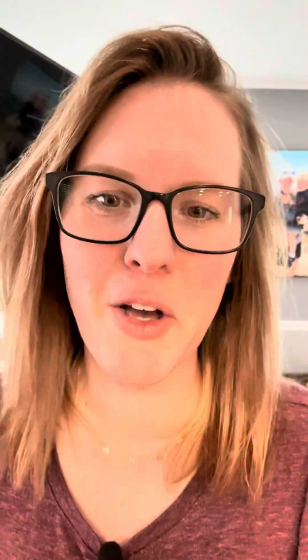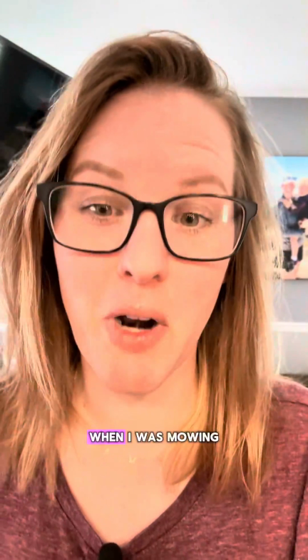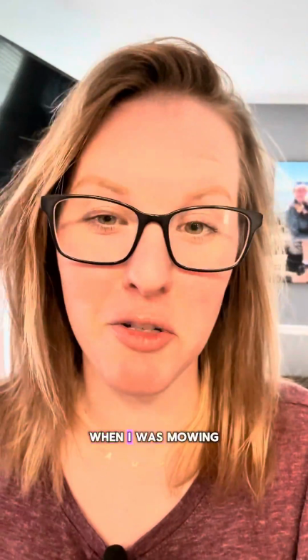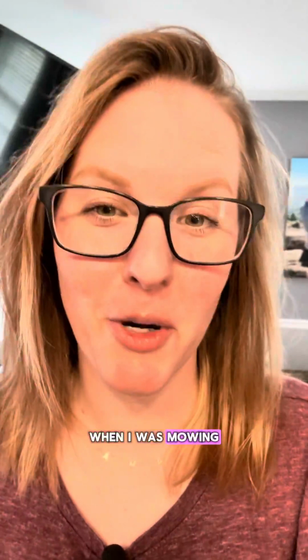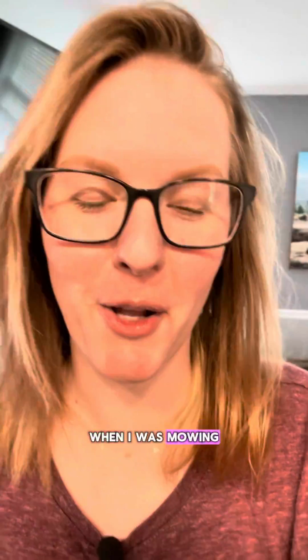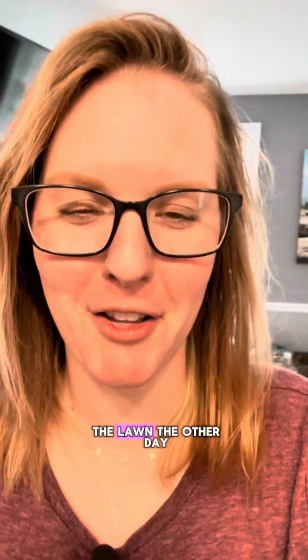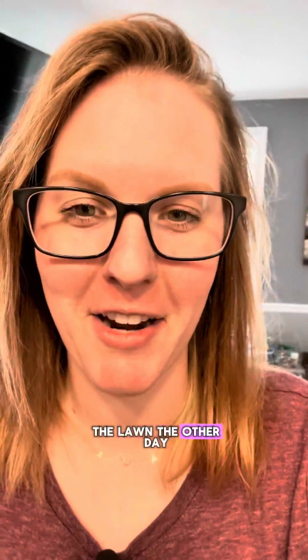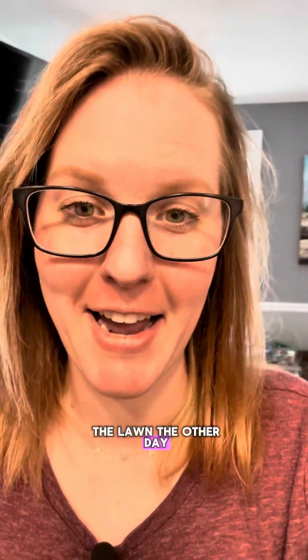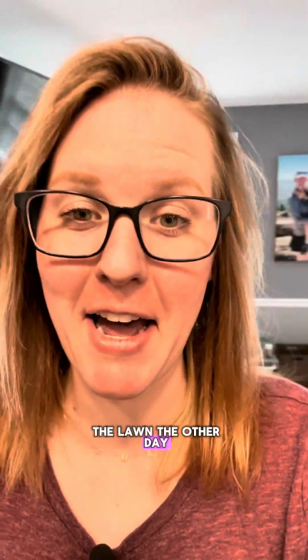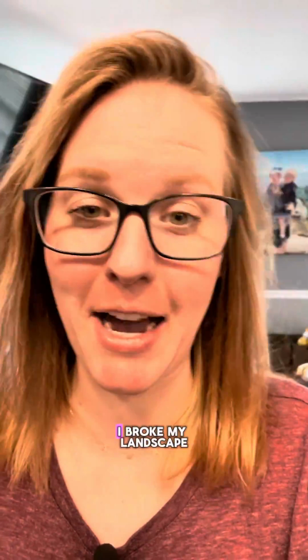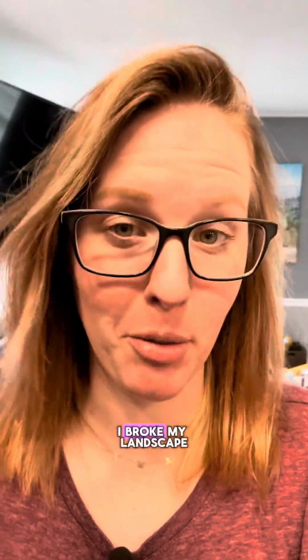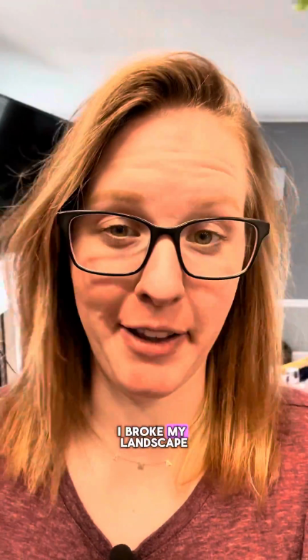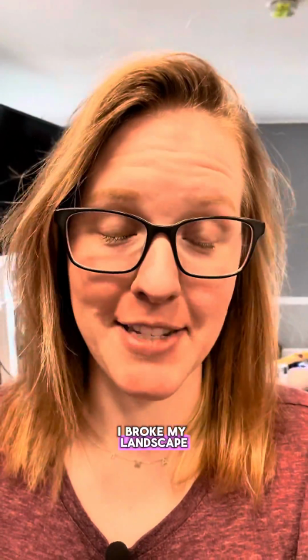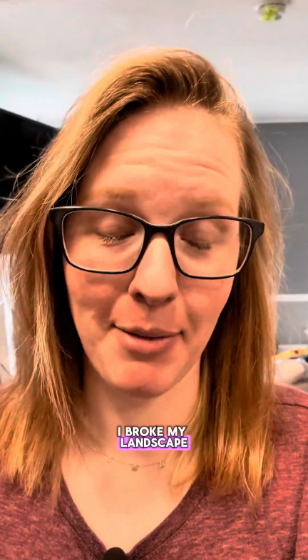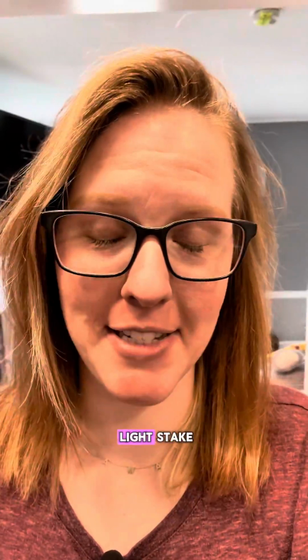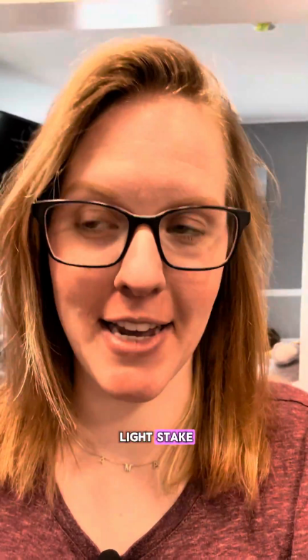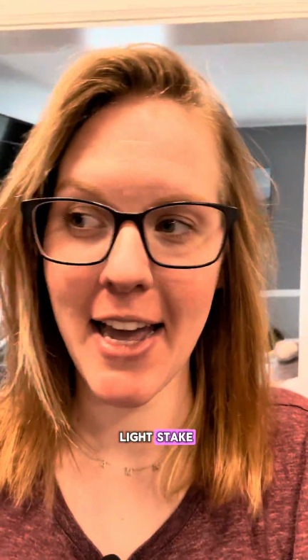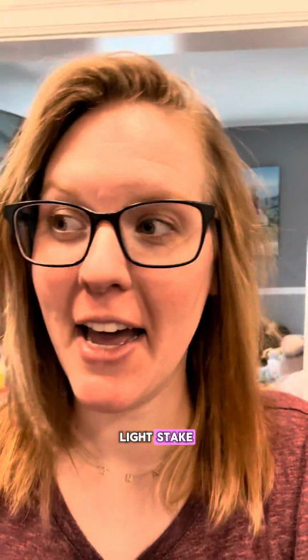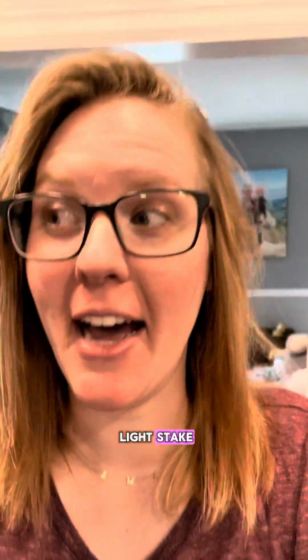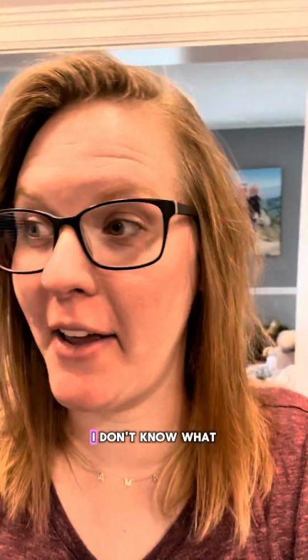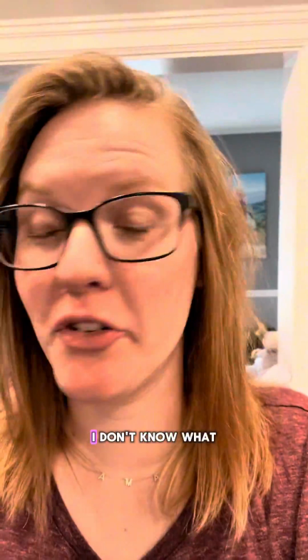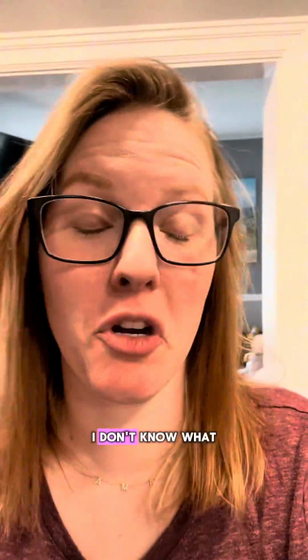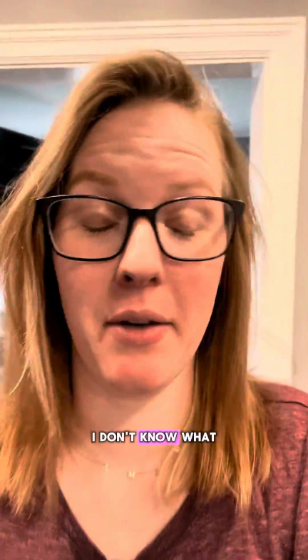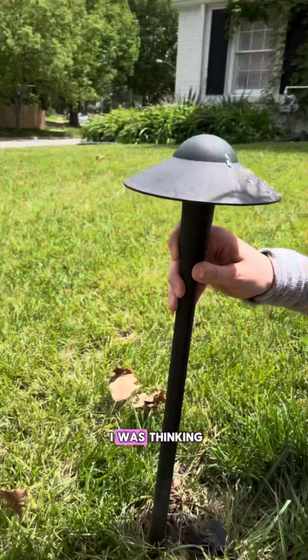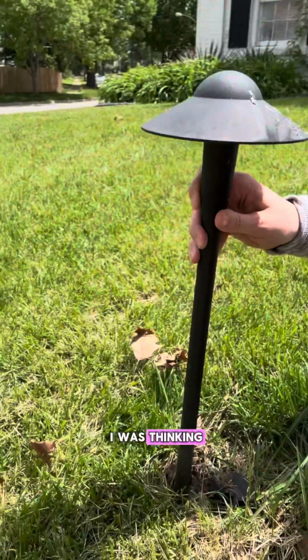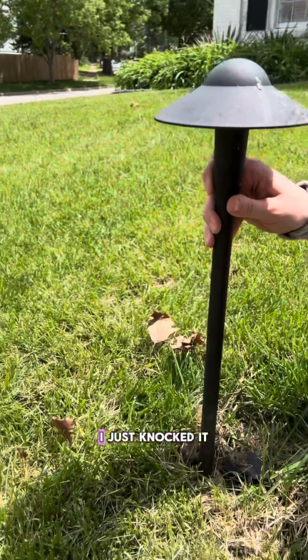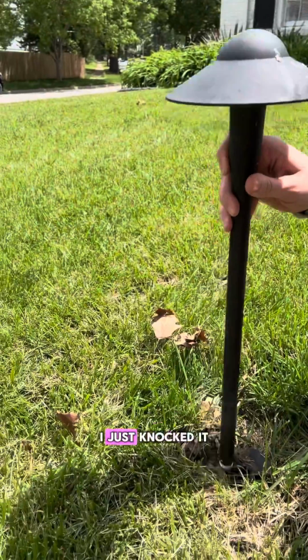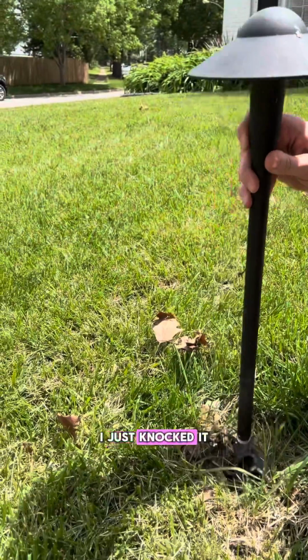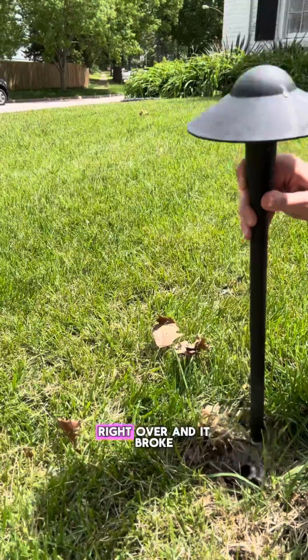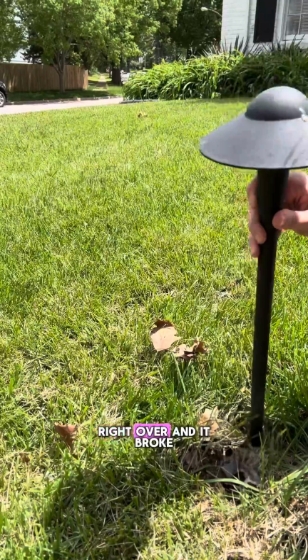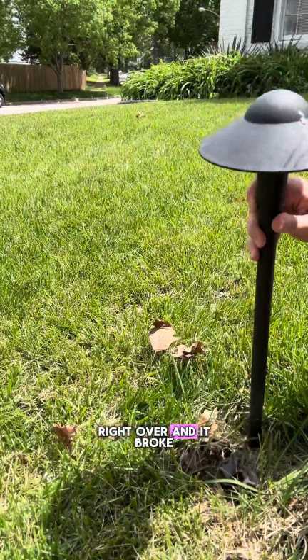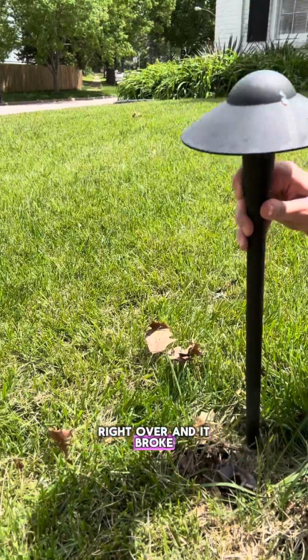When I was mowing the lawn the other day, I broke my landscape light stake. I don't know what I was thinking — I just knocked it right over and it broke.